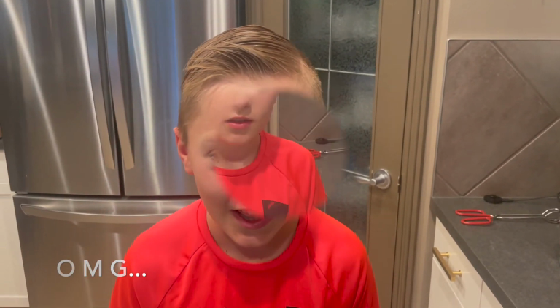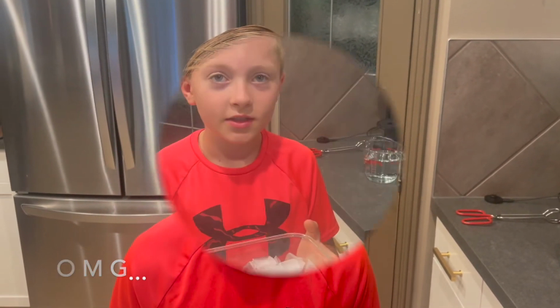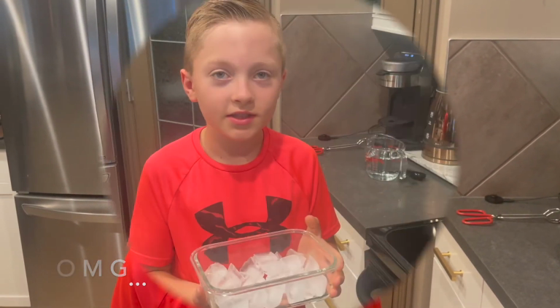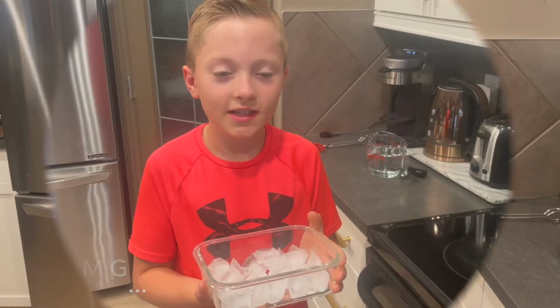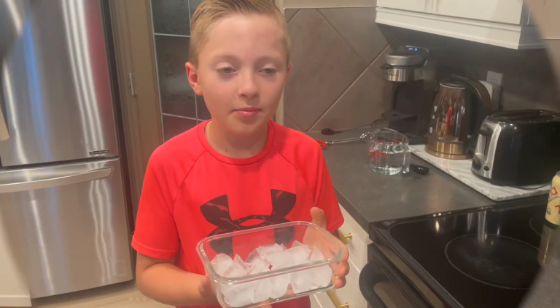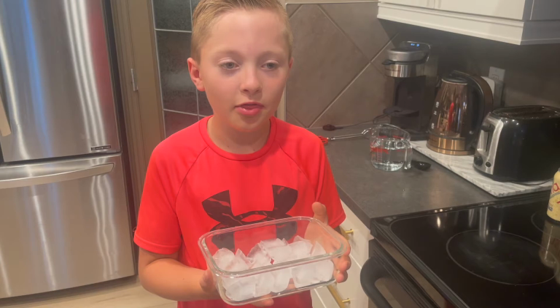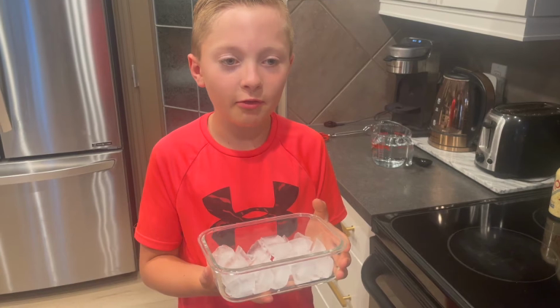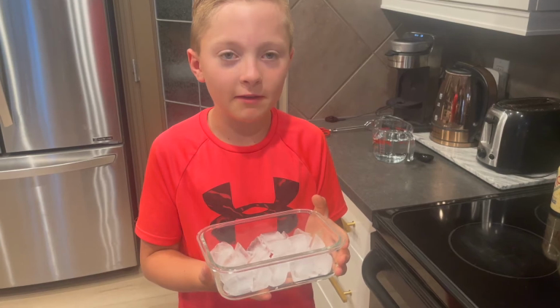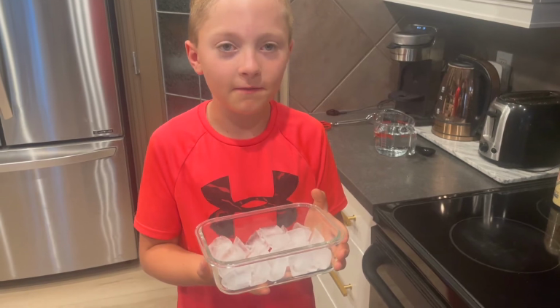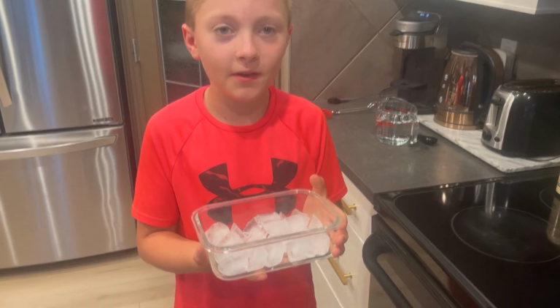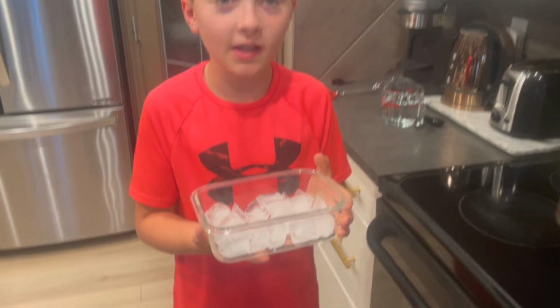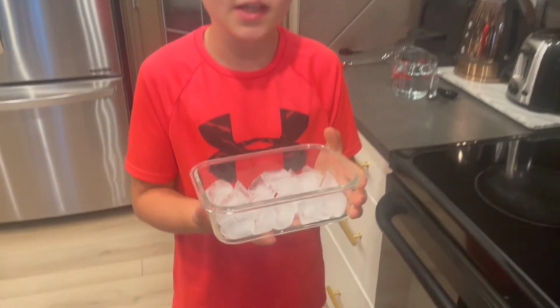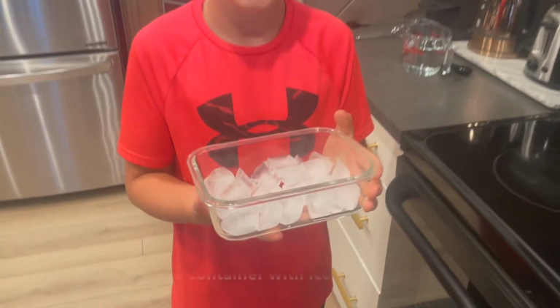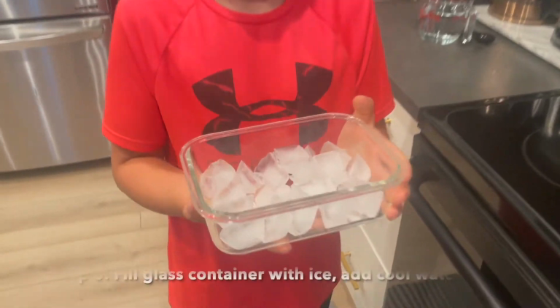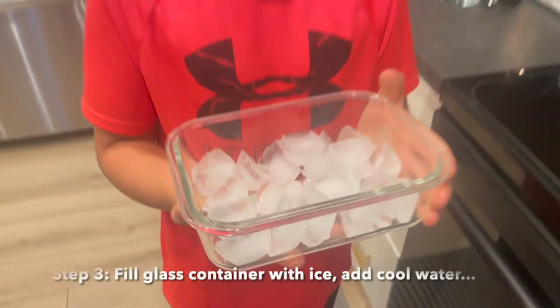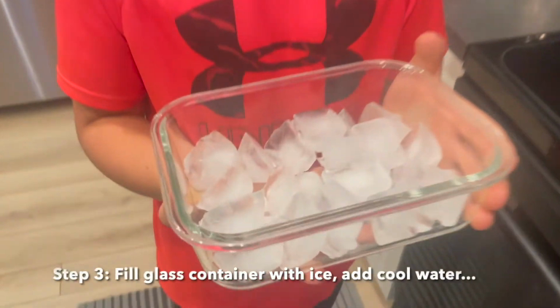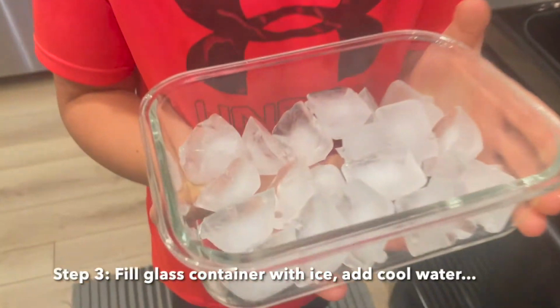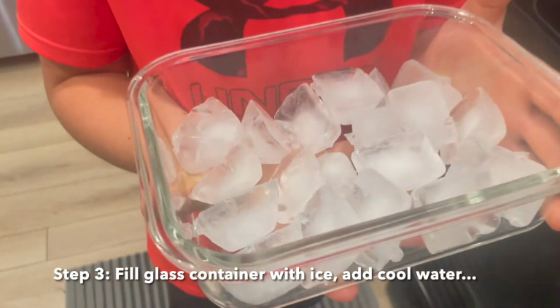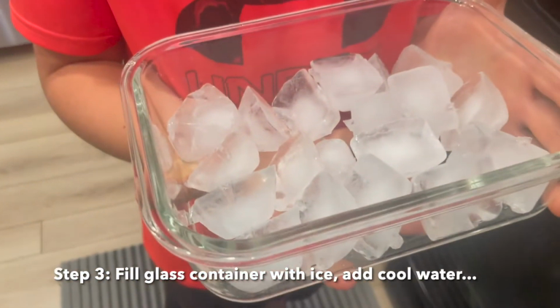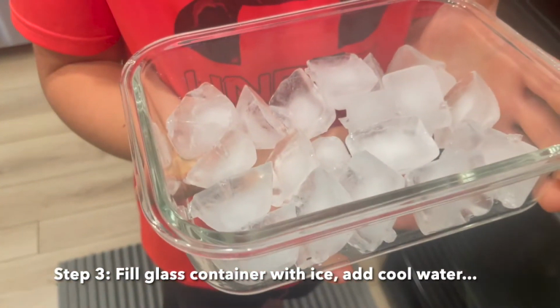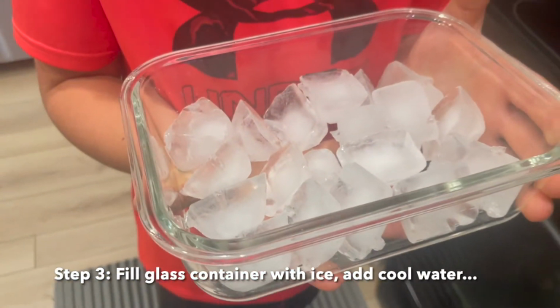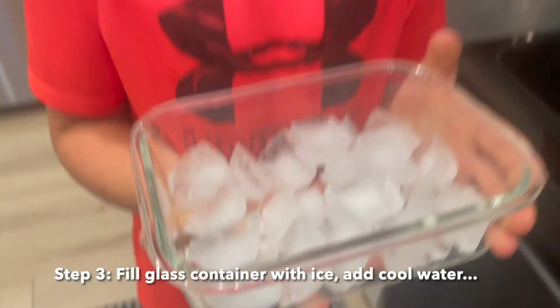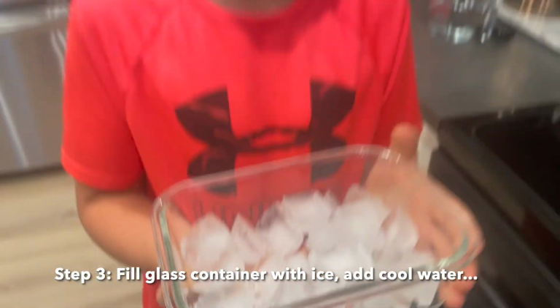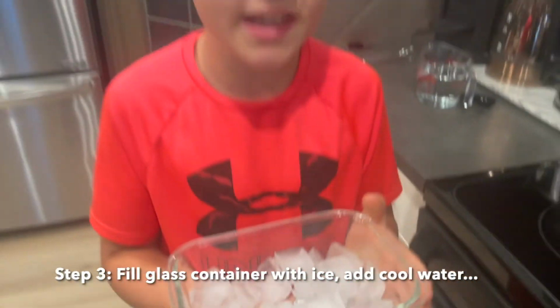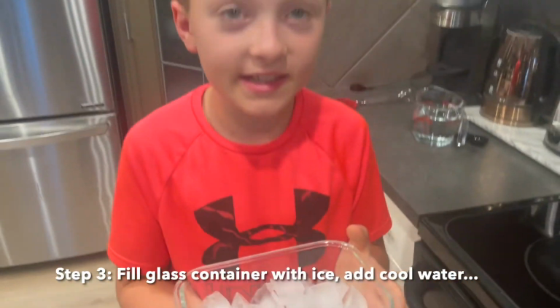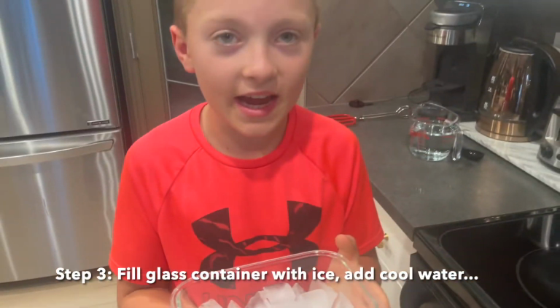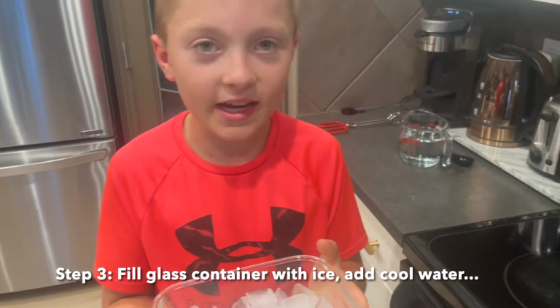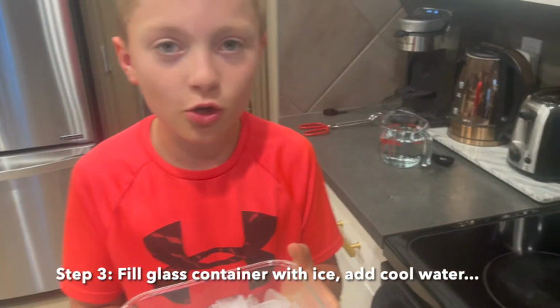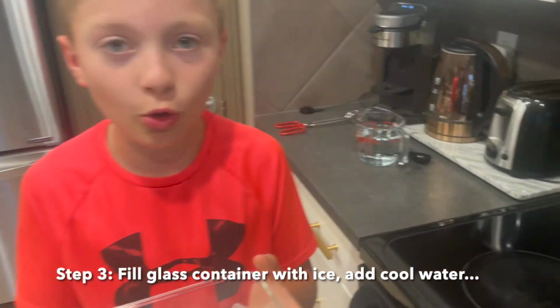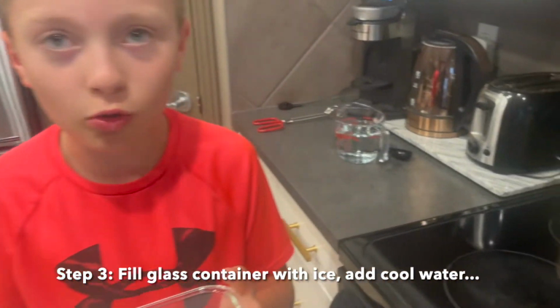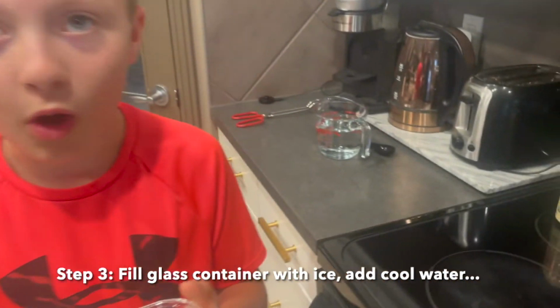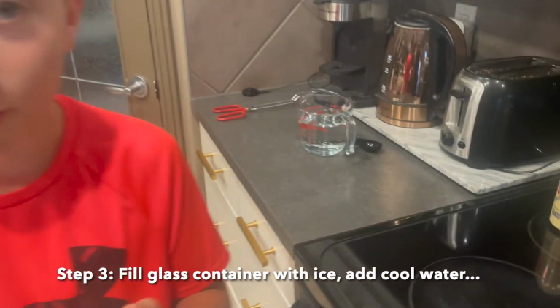Step three: fill a glass container with ice and add cold water.